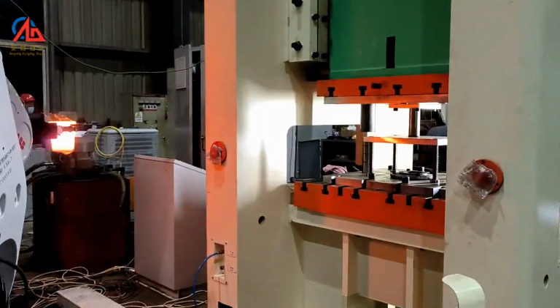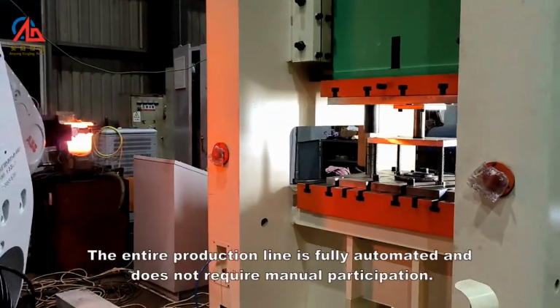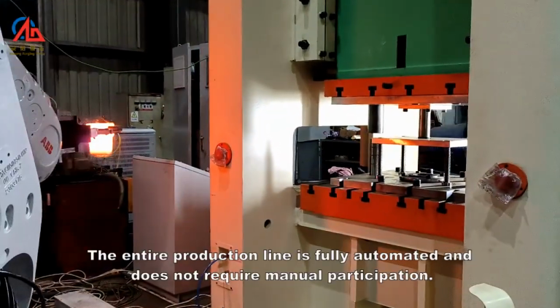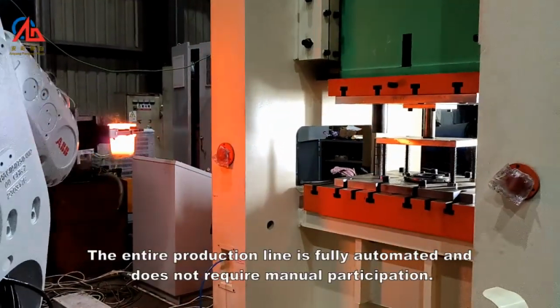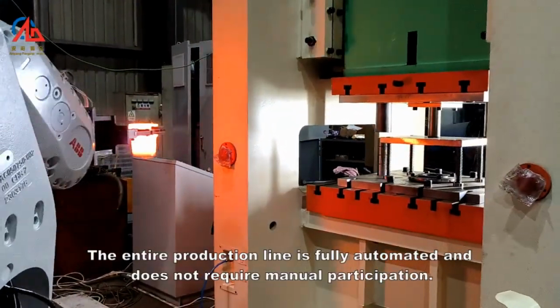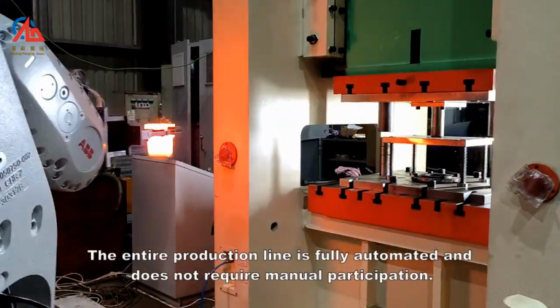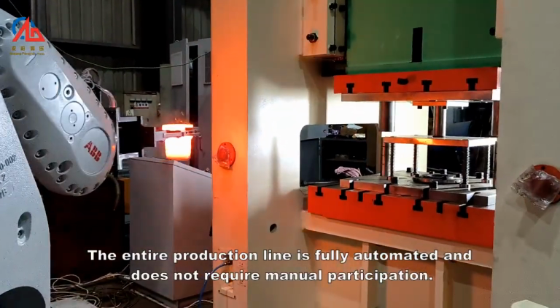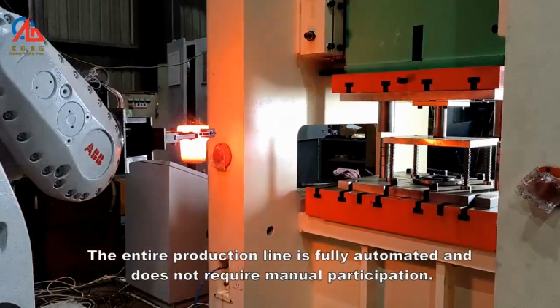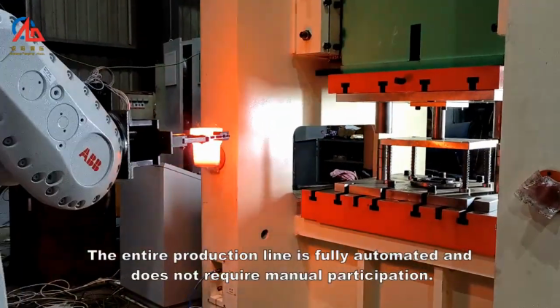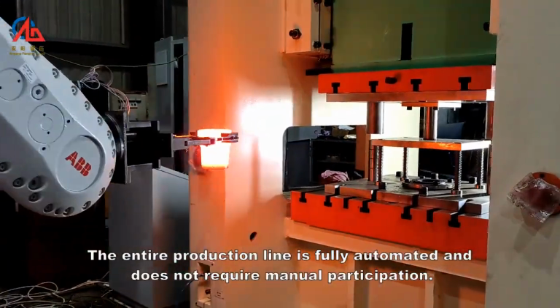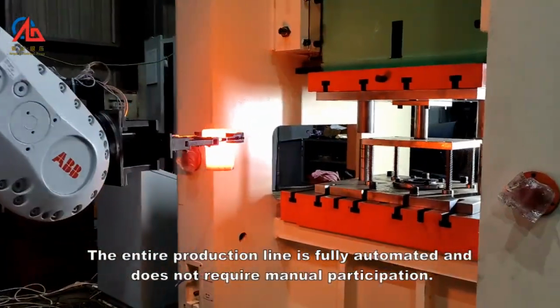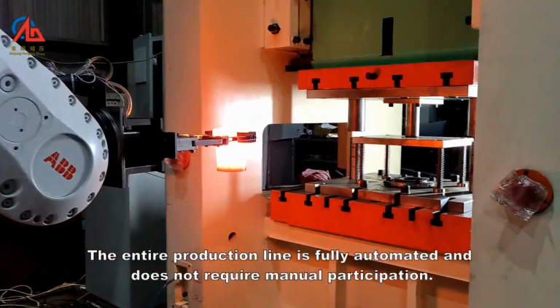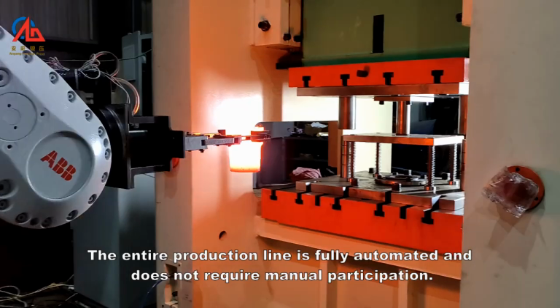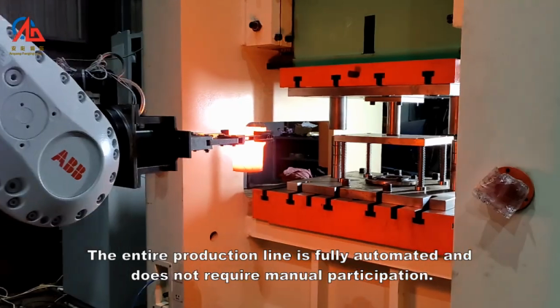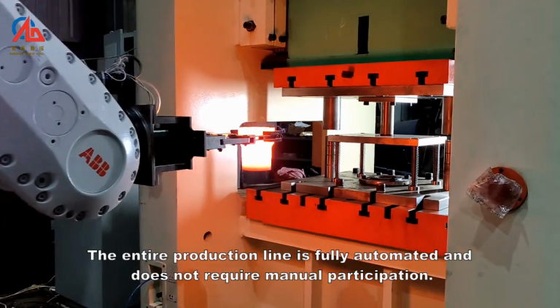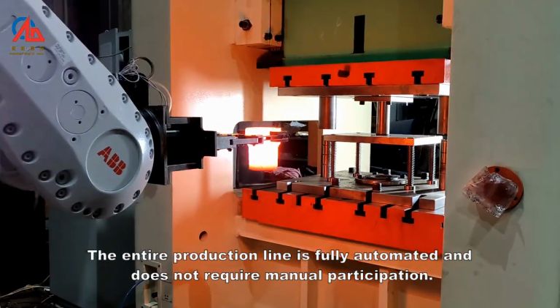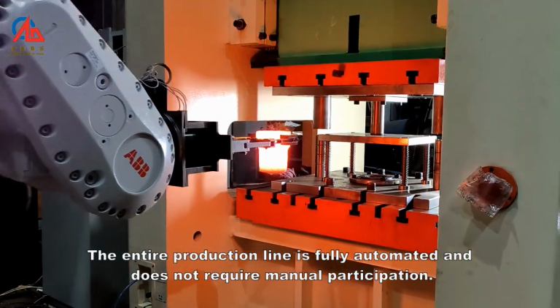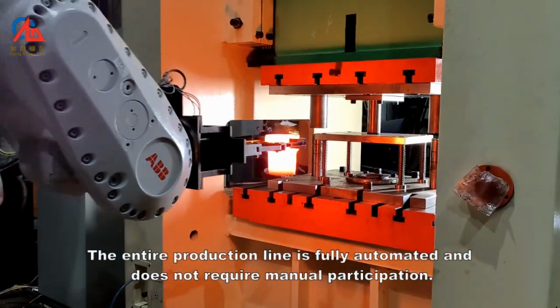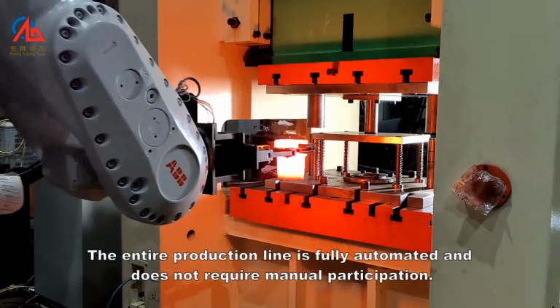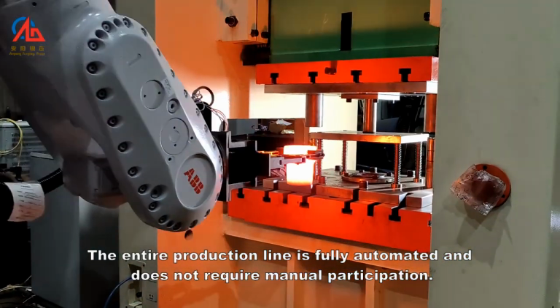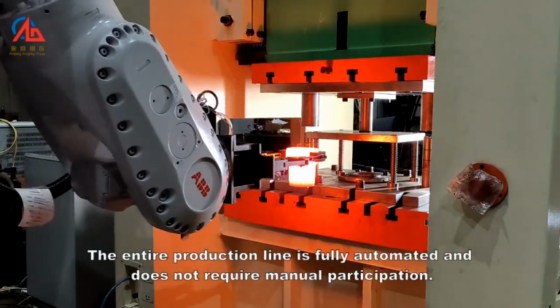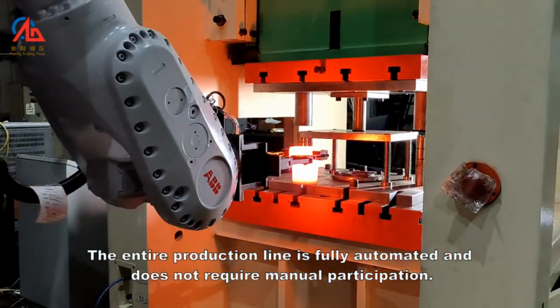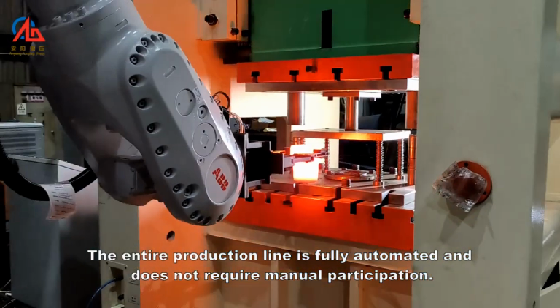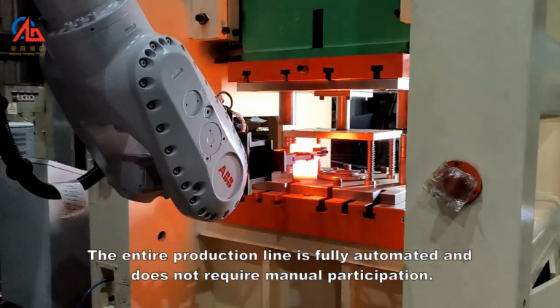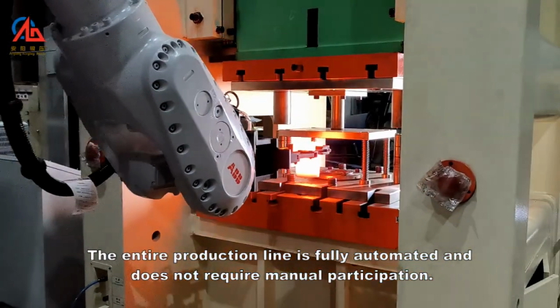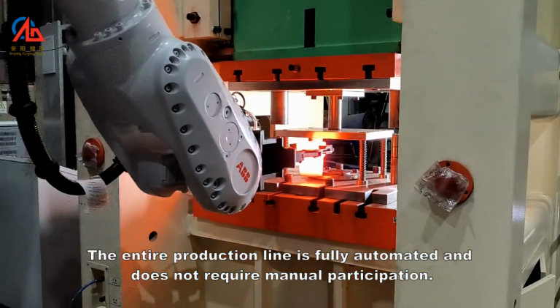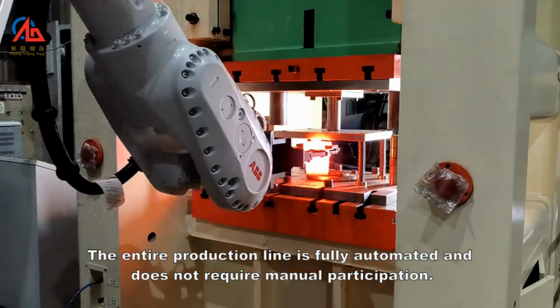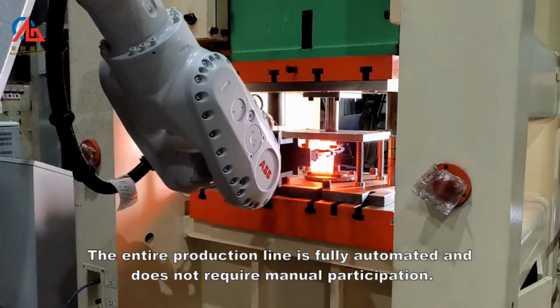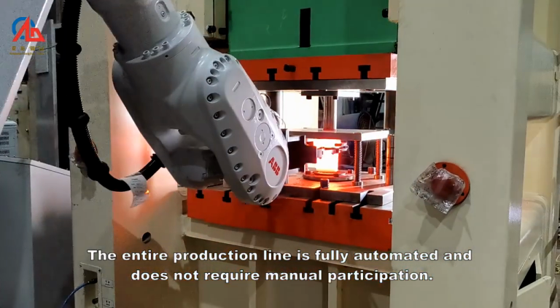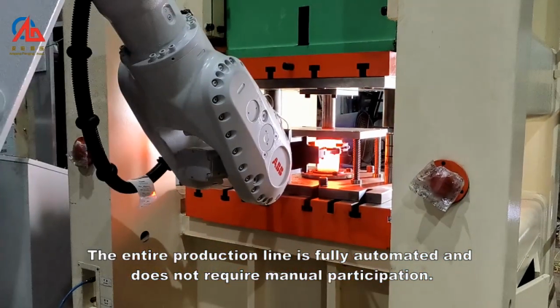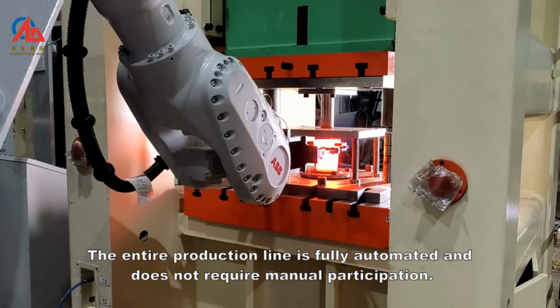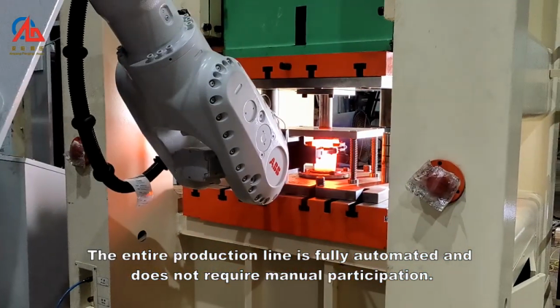The entire production line is fully automated and does not require manual participation.